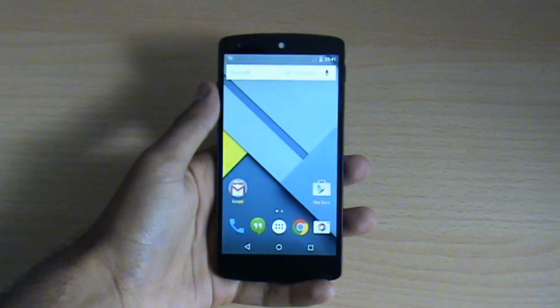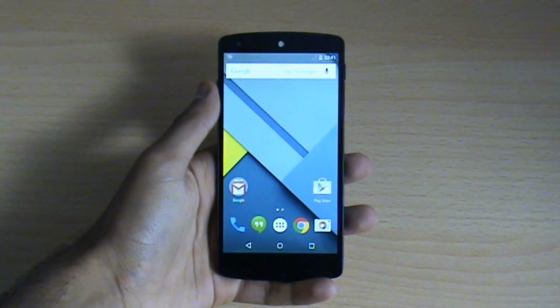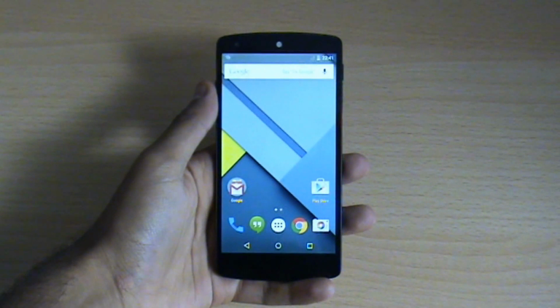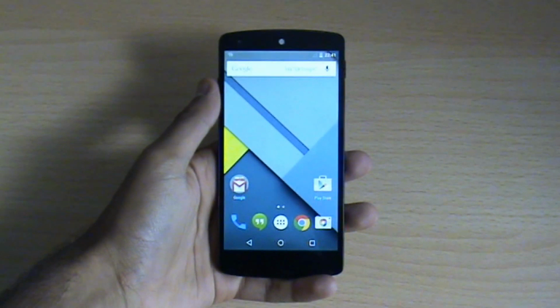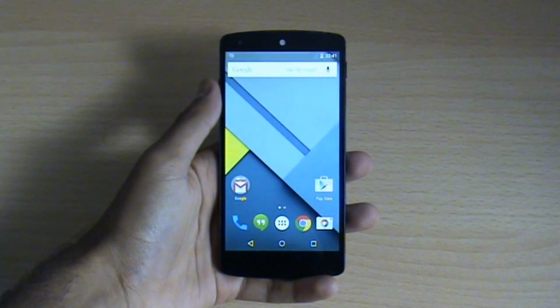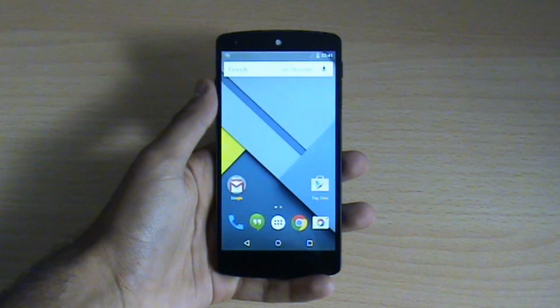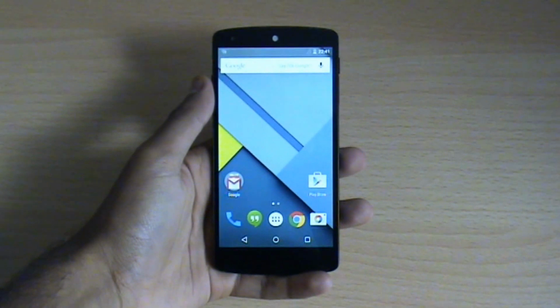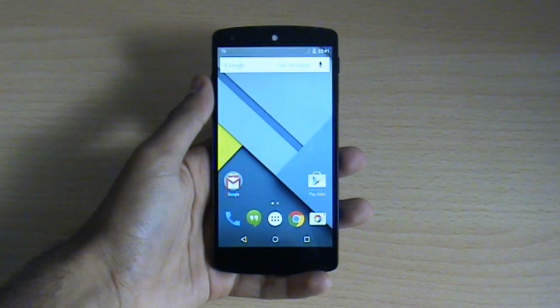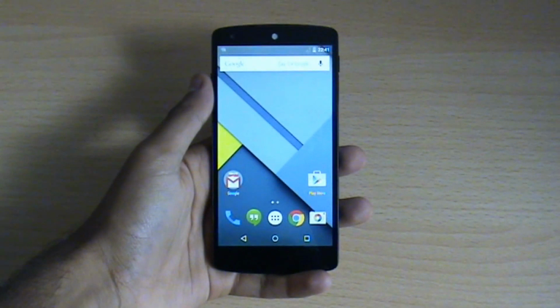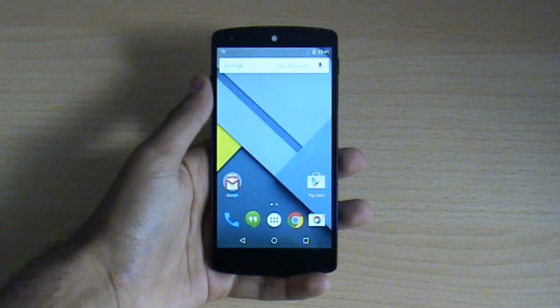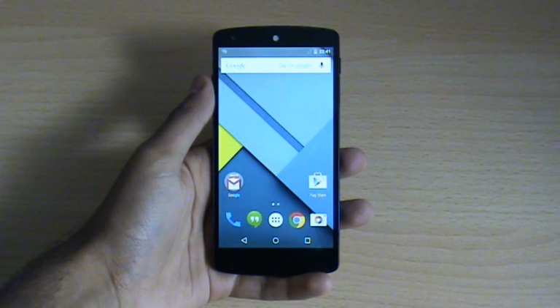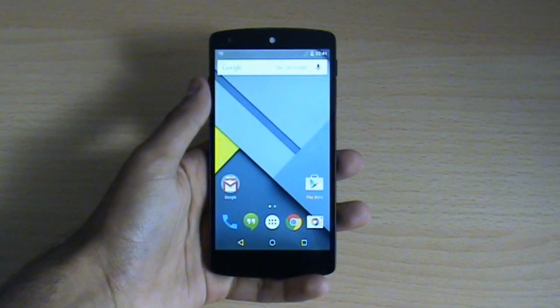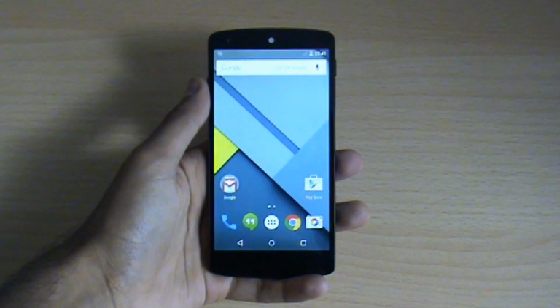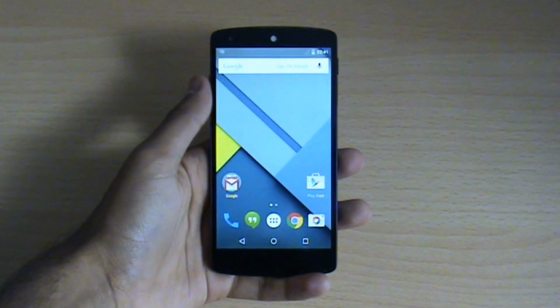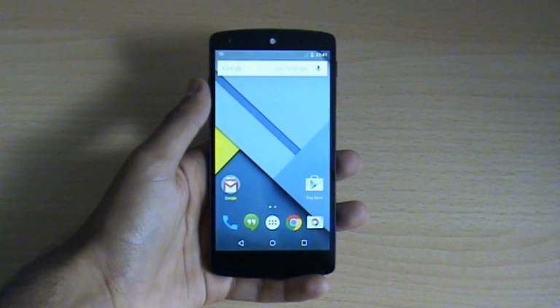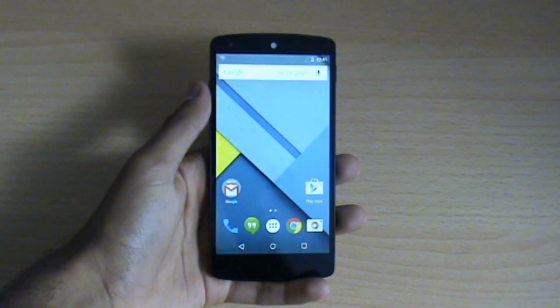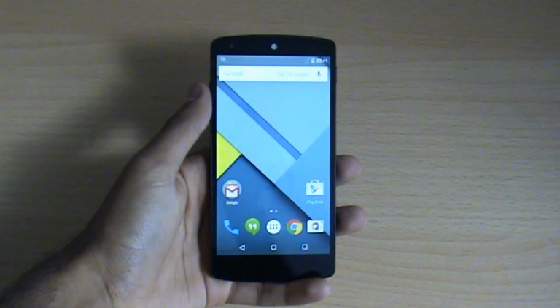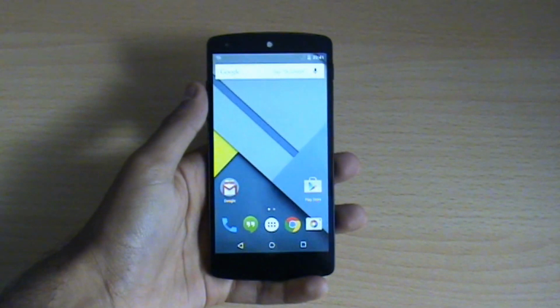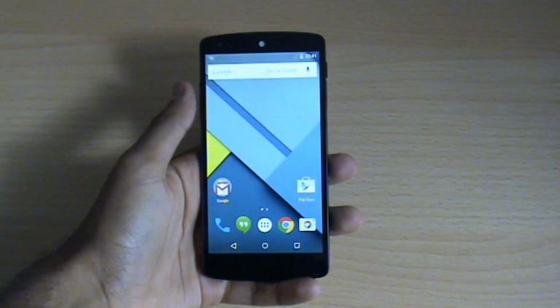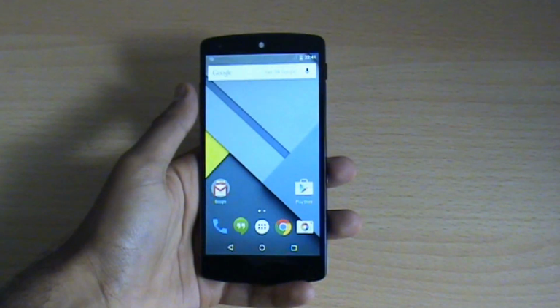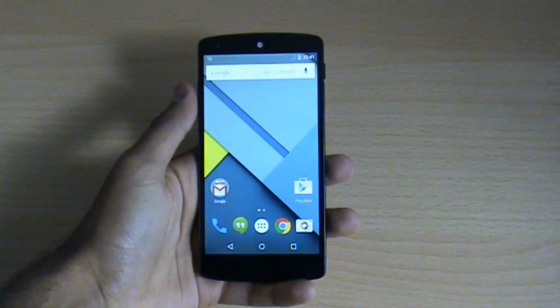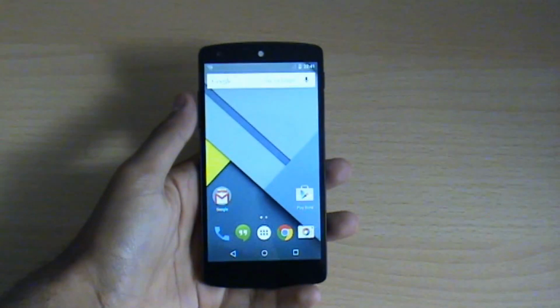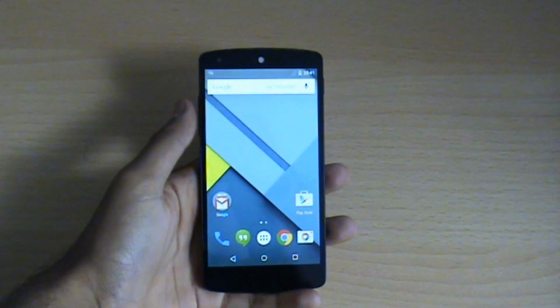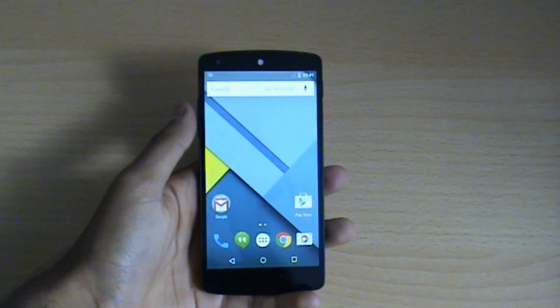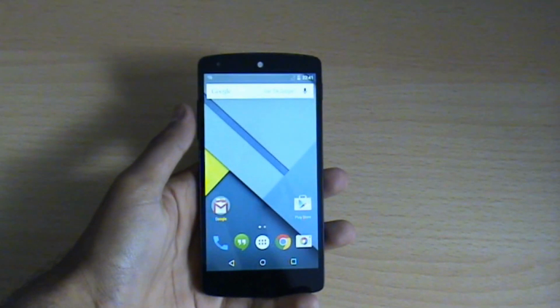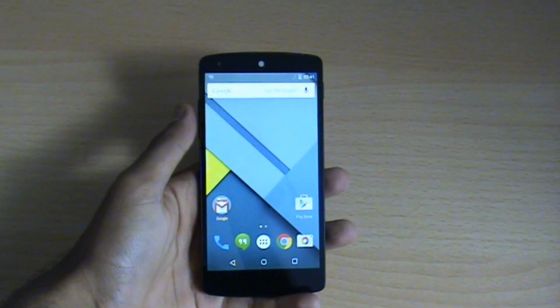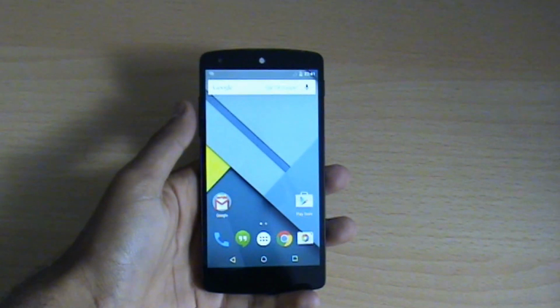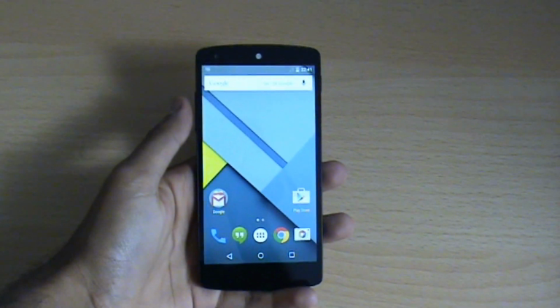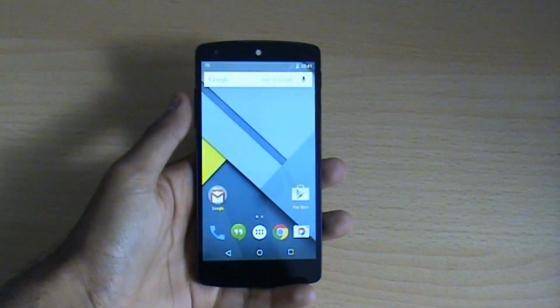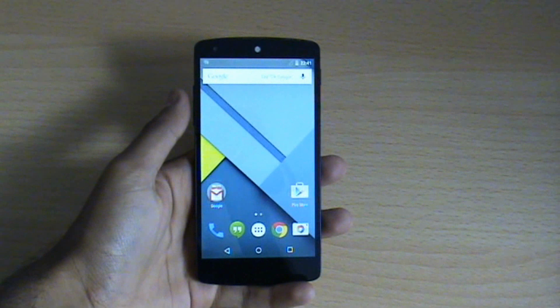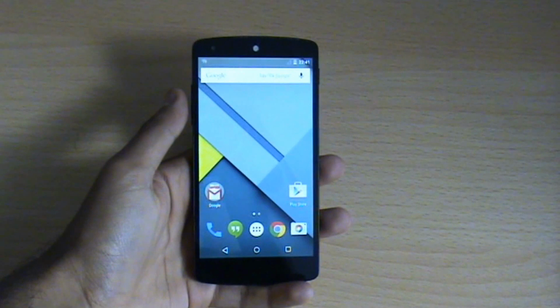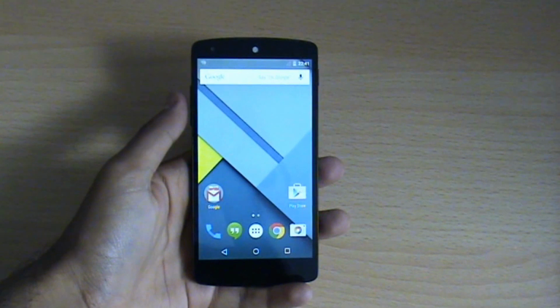Hello guys, welcome to iTechno again. Today I want to show you how to unroot an Android phone.